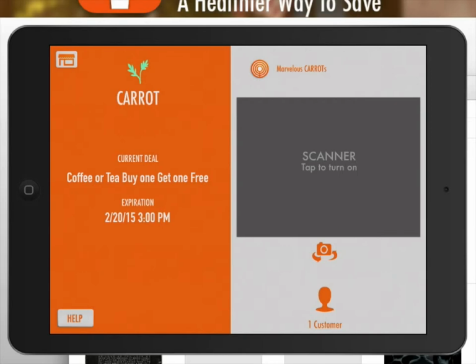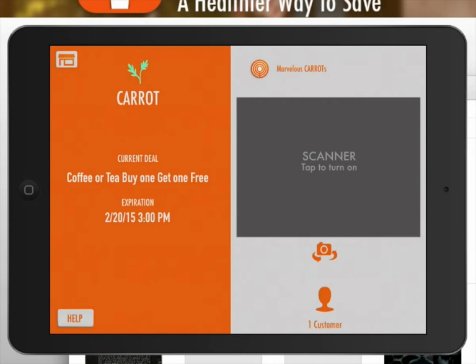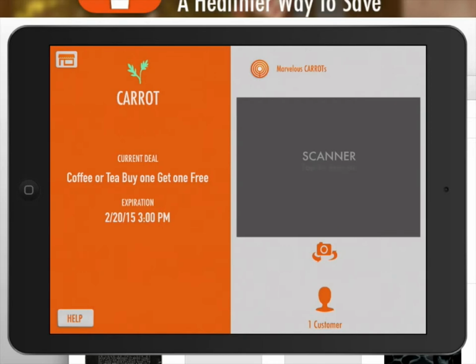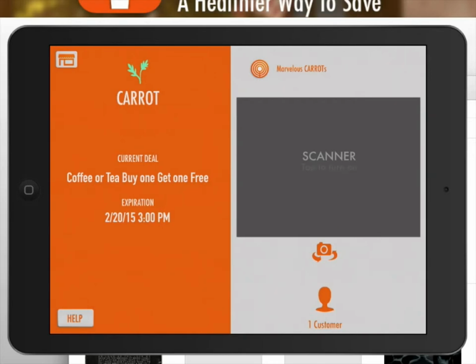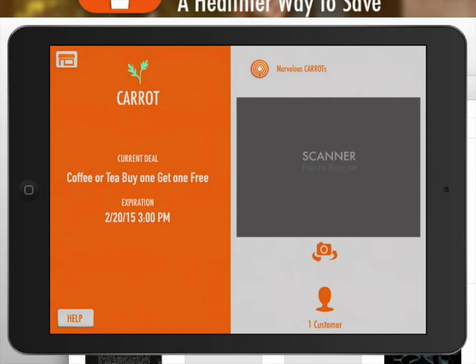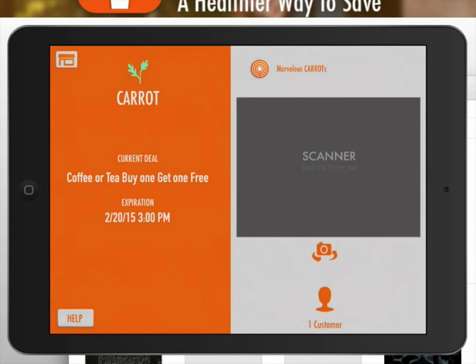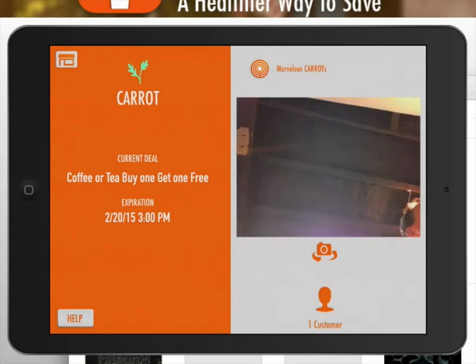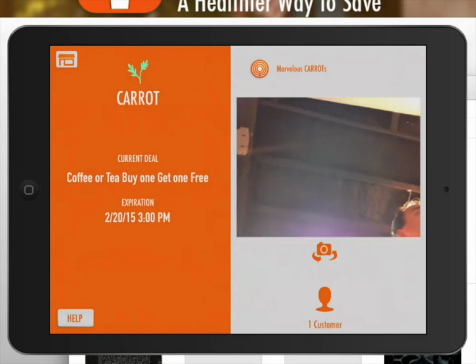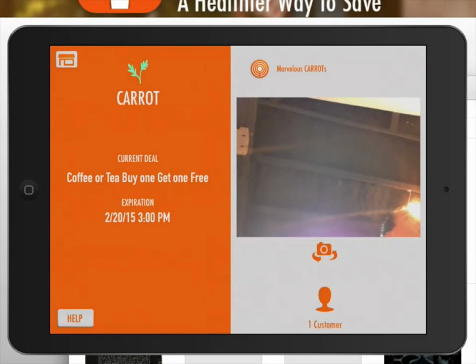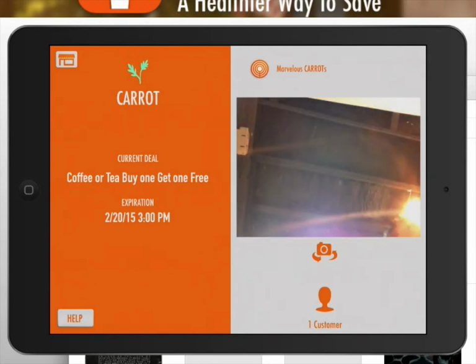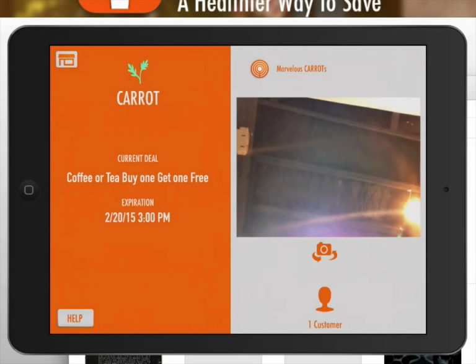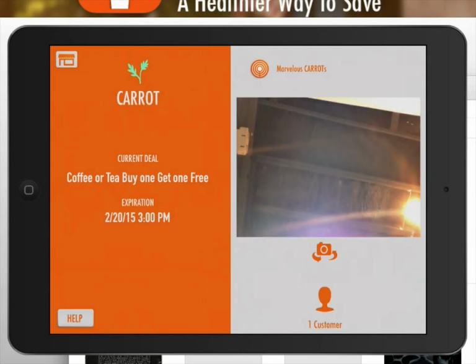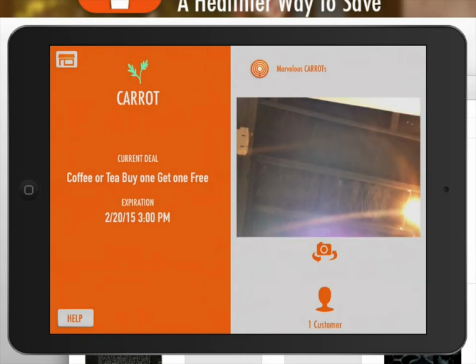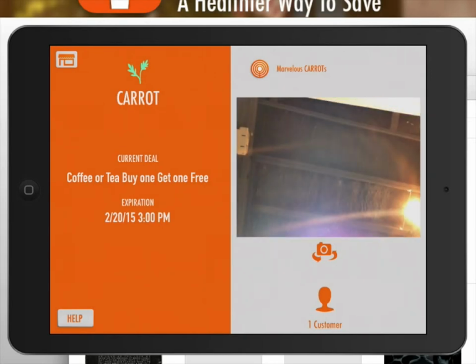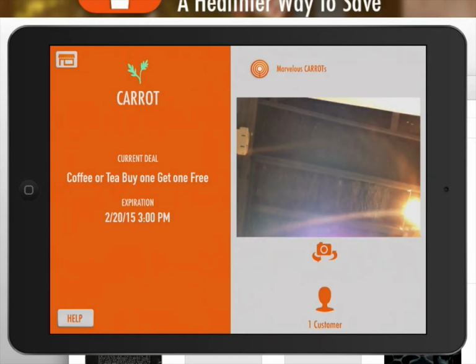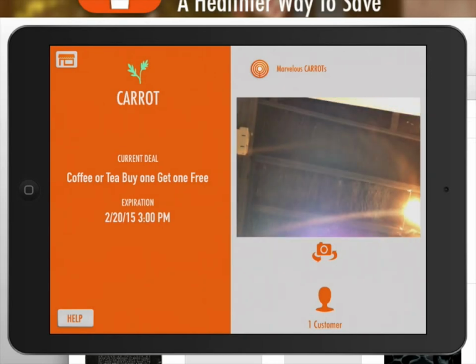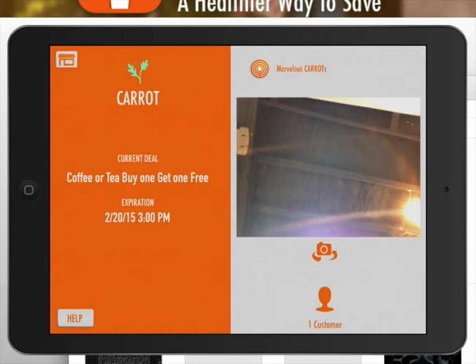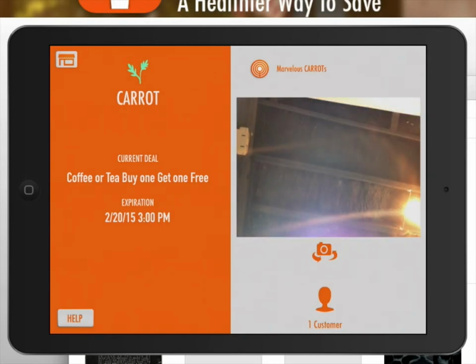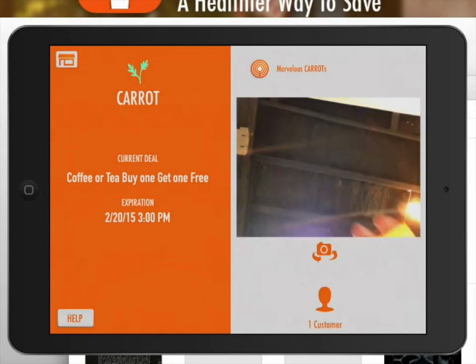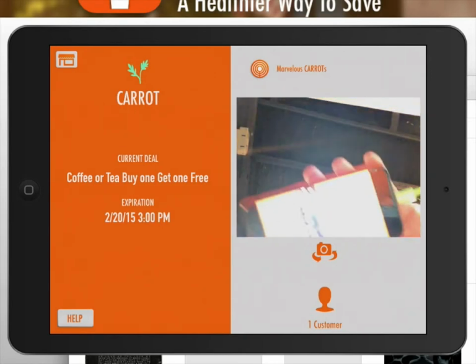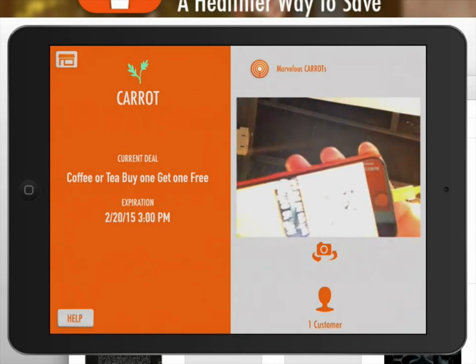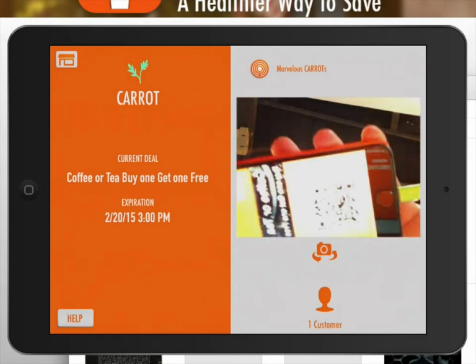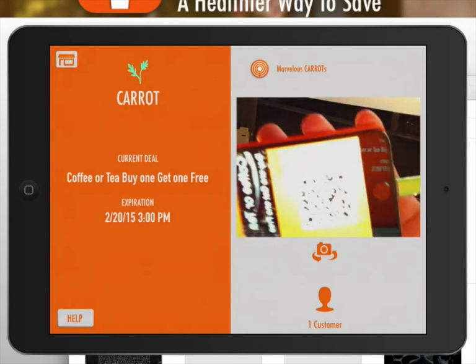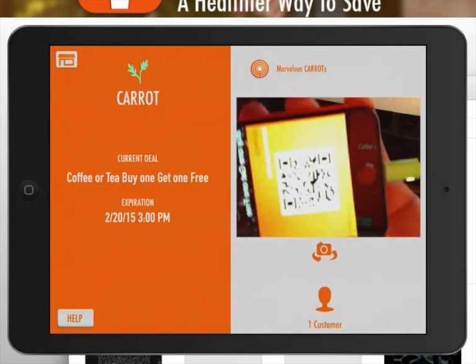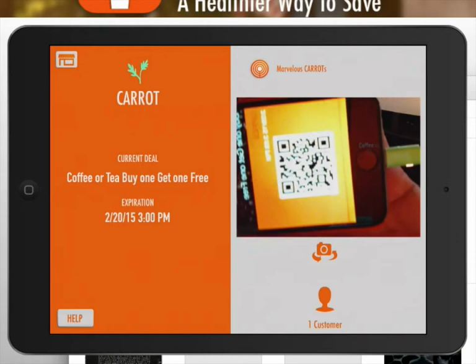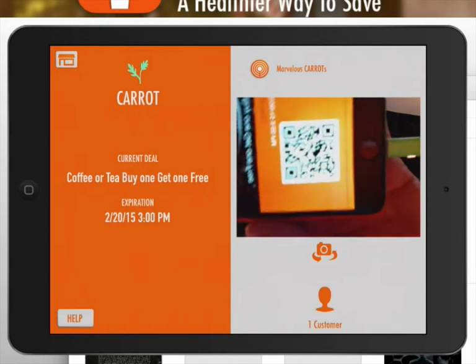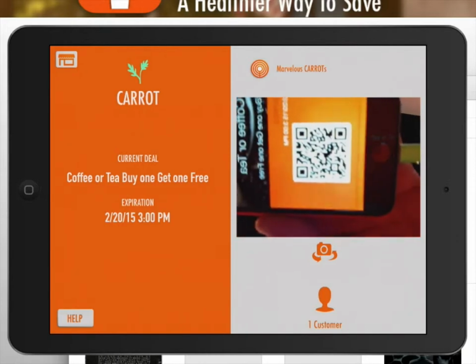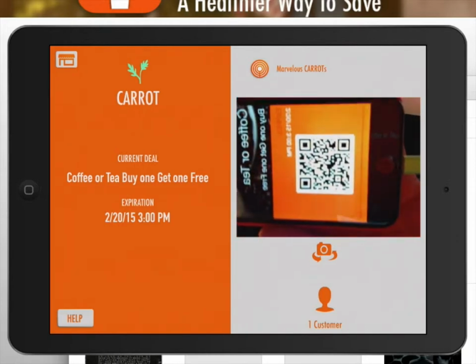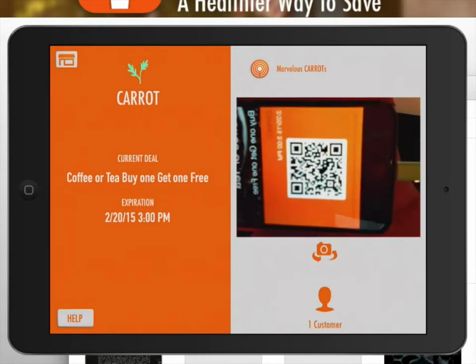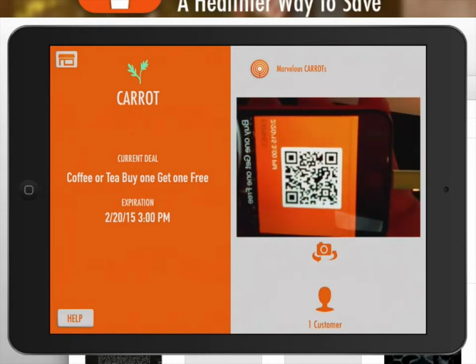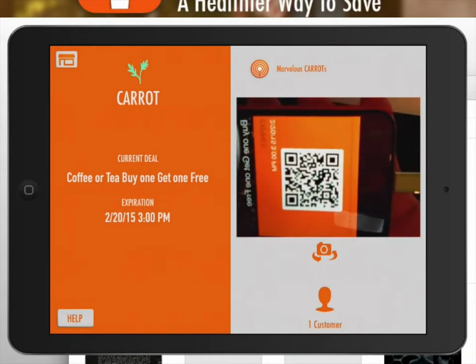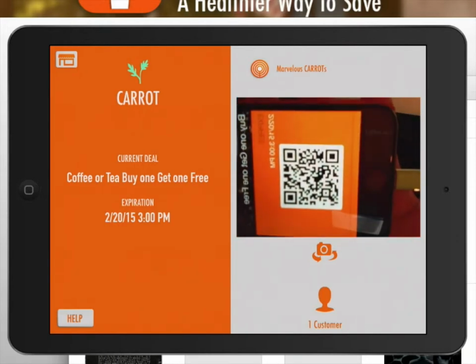This will turn on the front side camera. Scan your customer's phone with the pass on the lock screen or from the app.